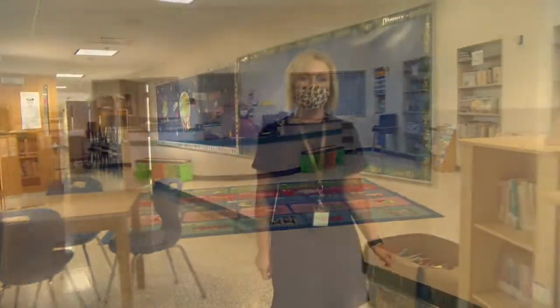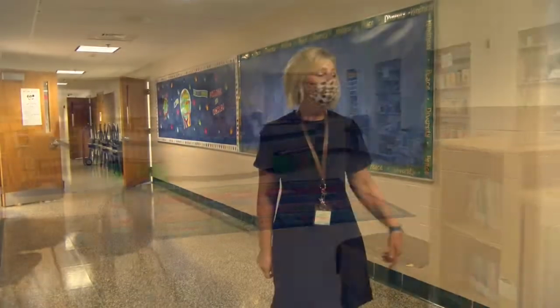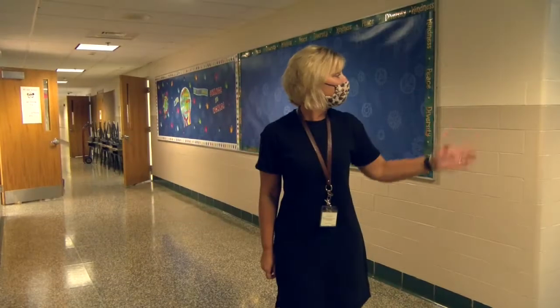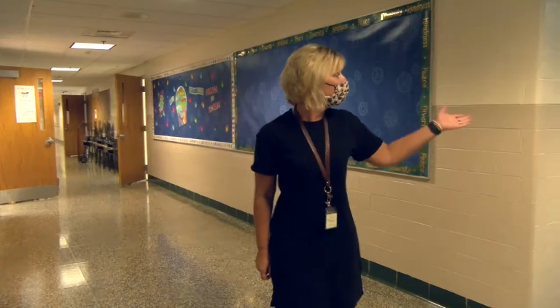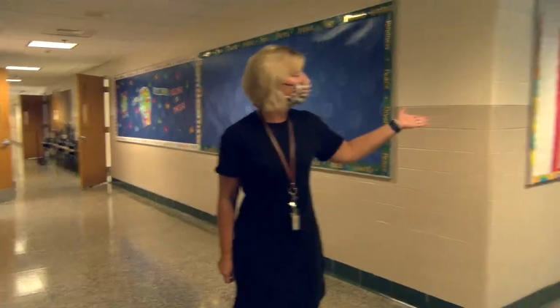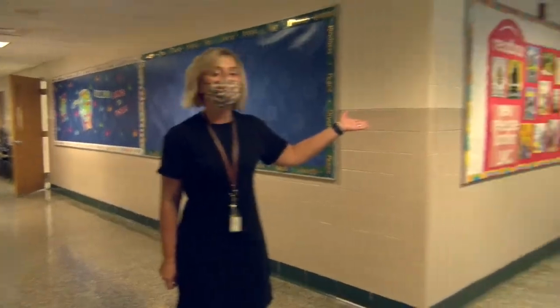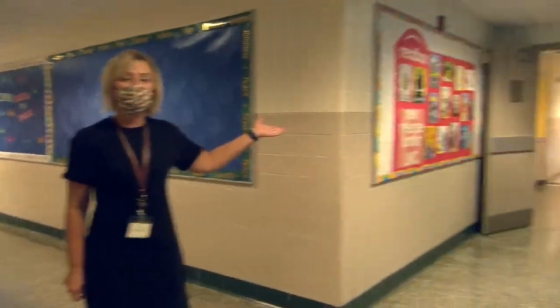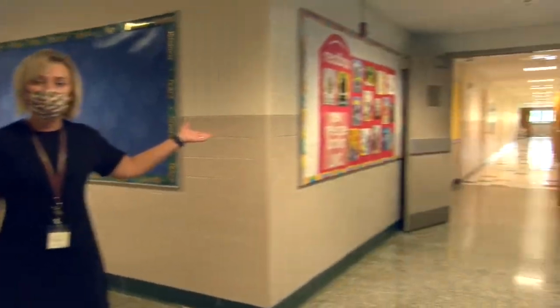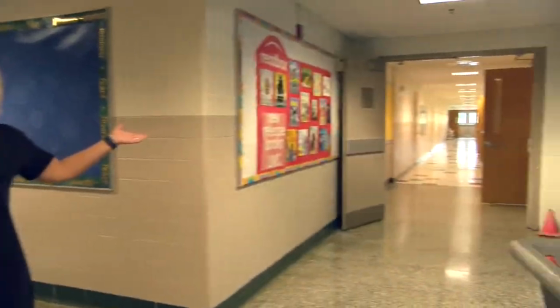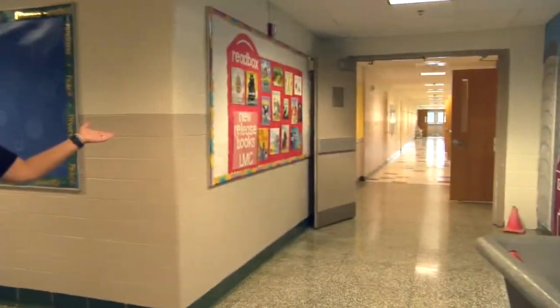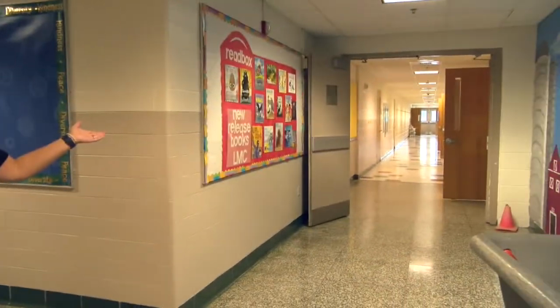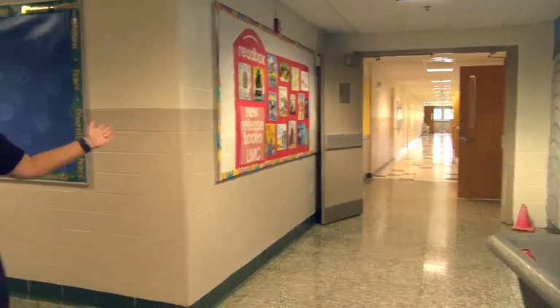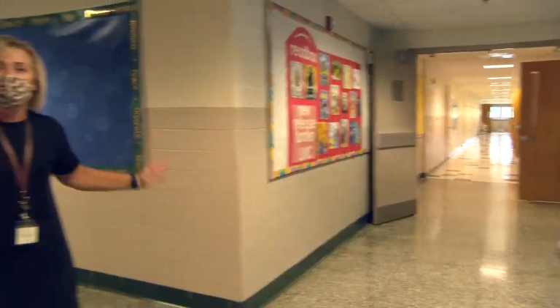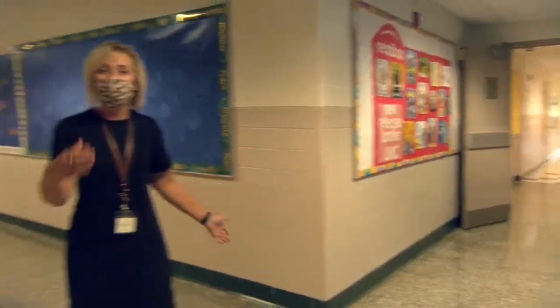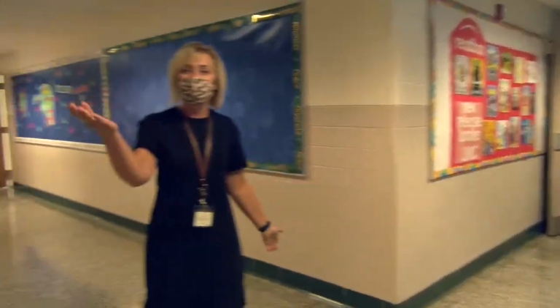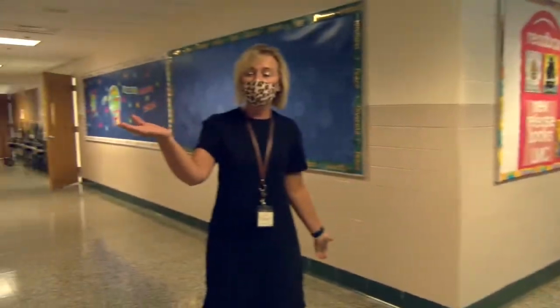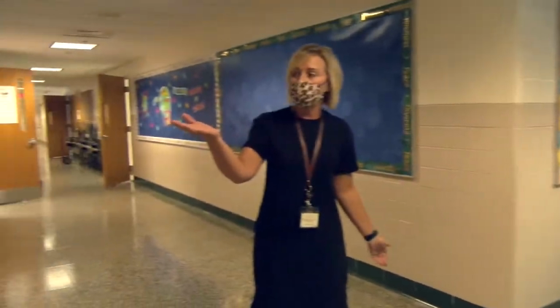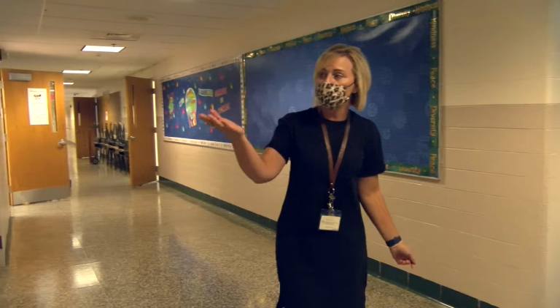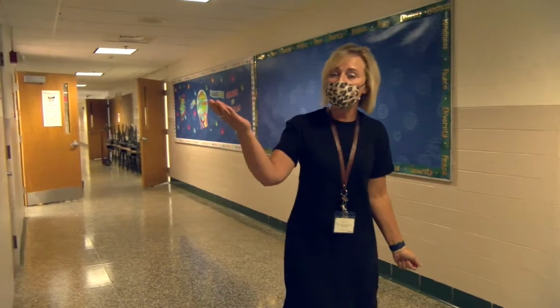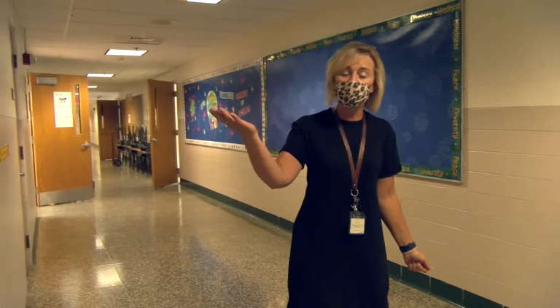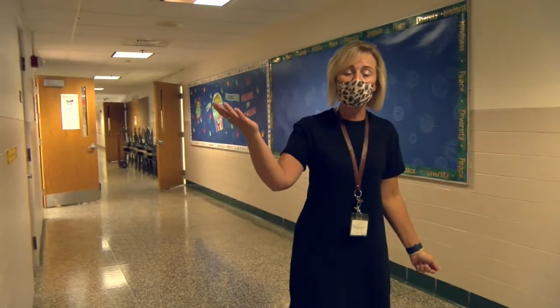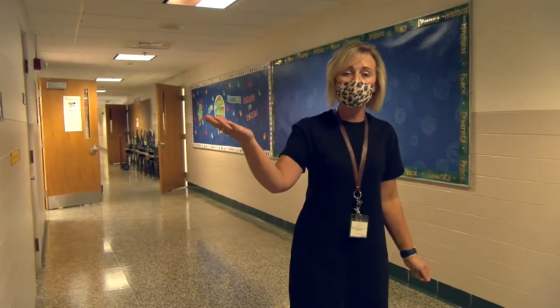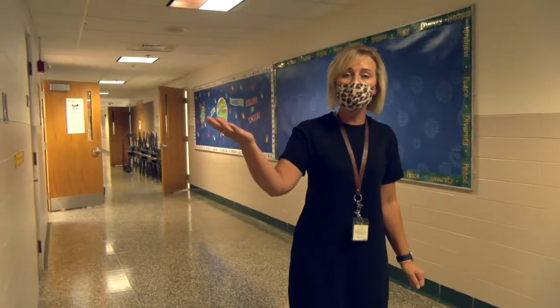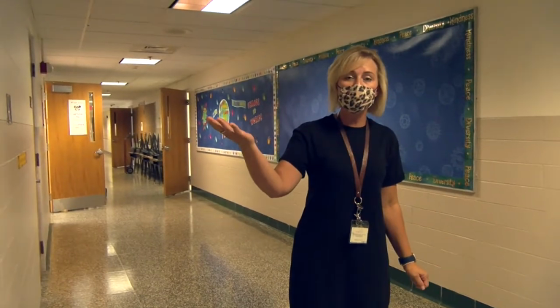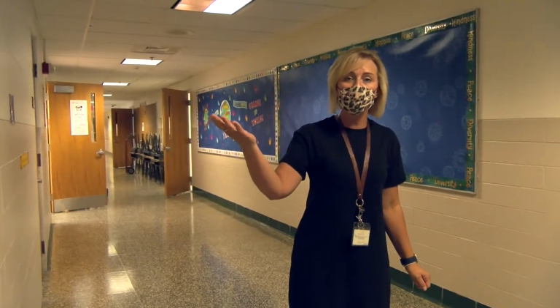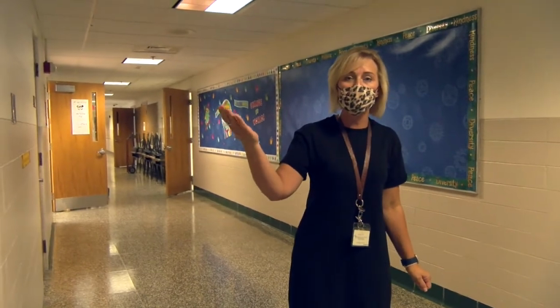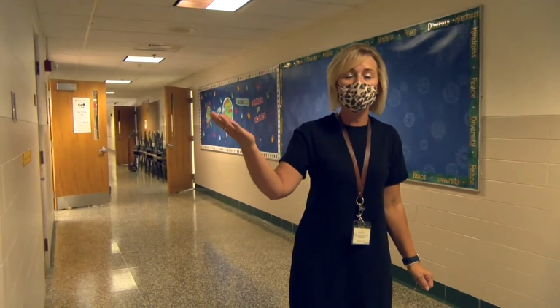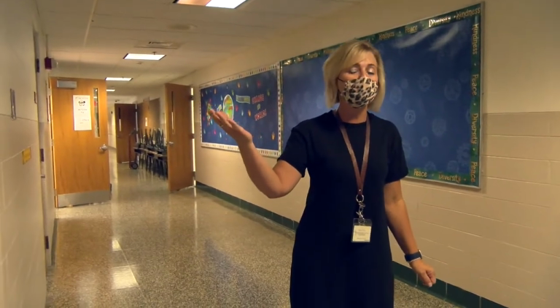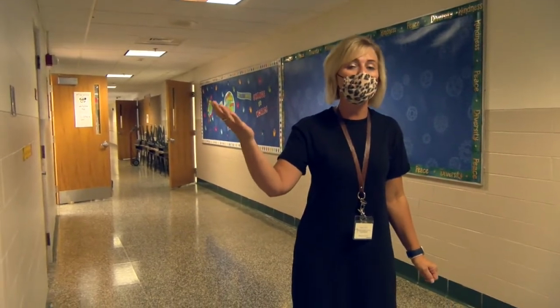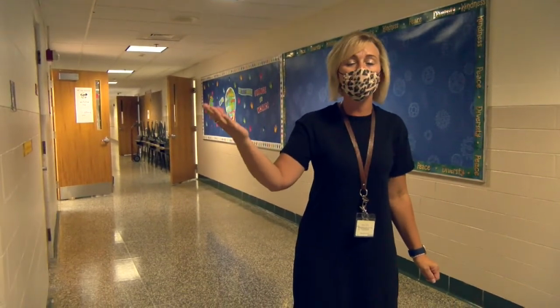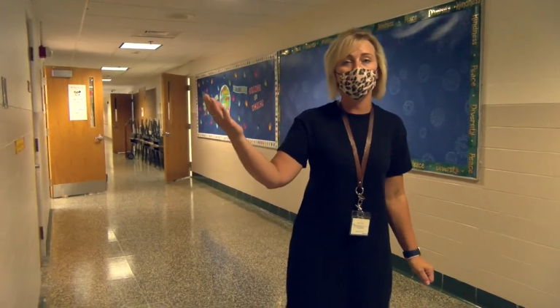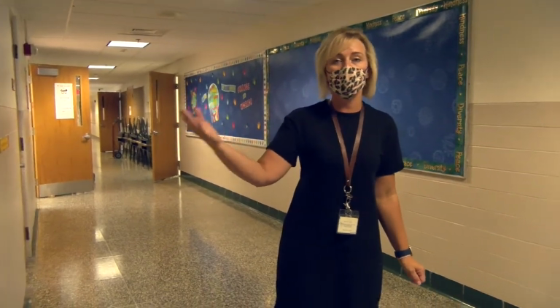Down here are our first-grade classrooms, and this way are our second and third-grade classrooms, and upstairs are fourth-grade.